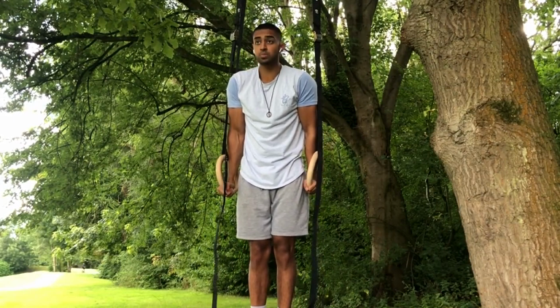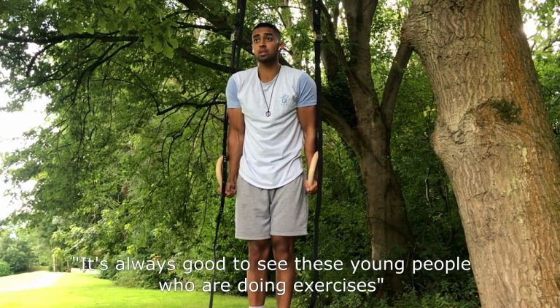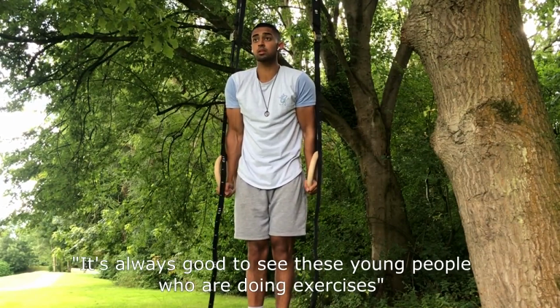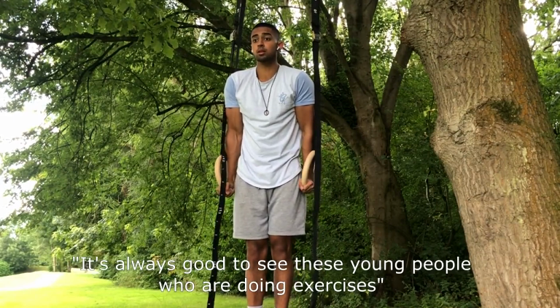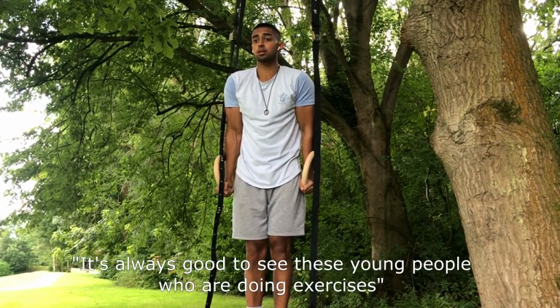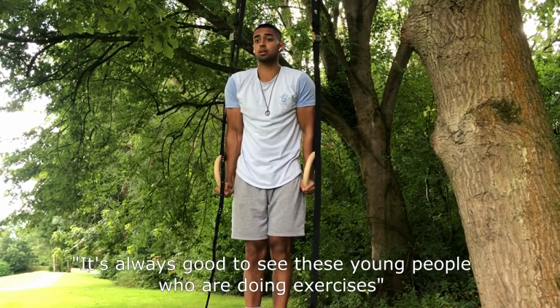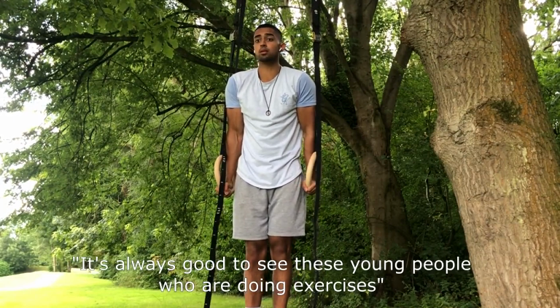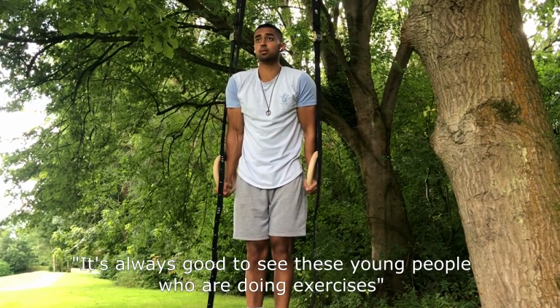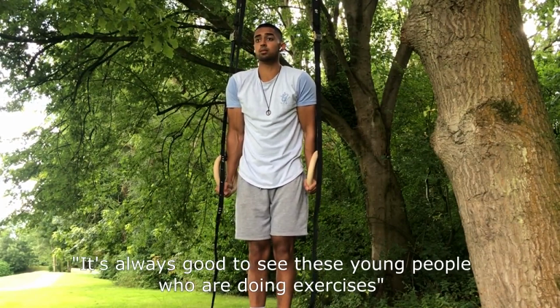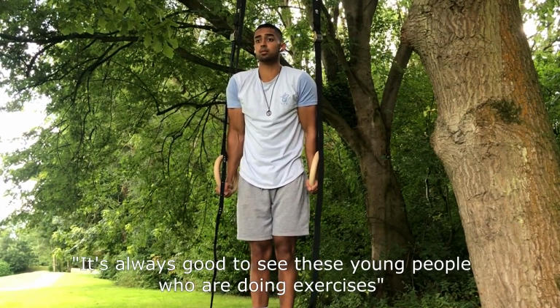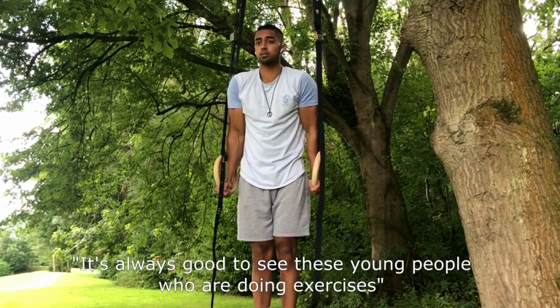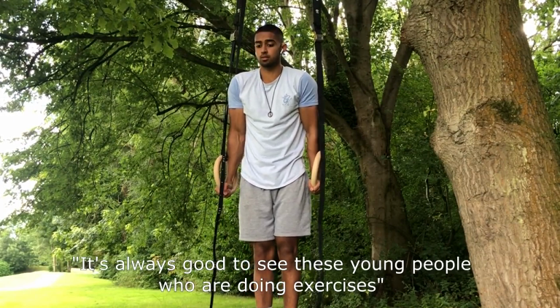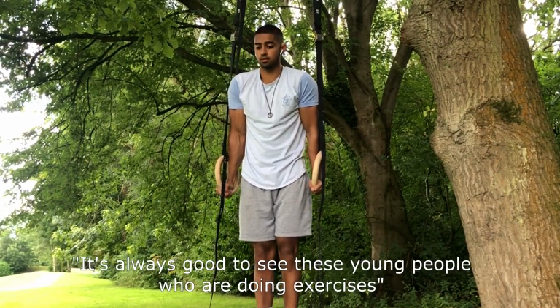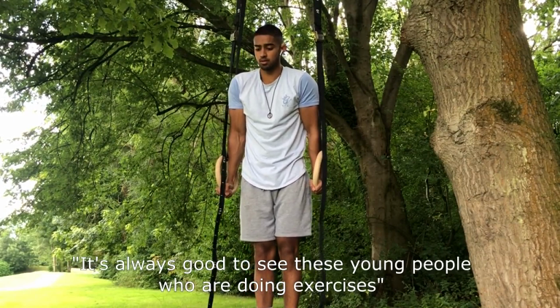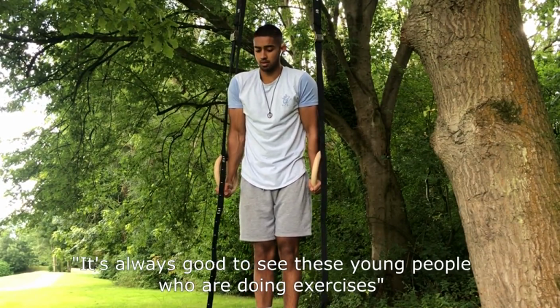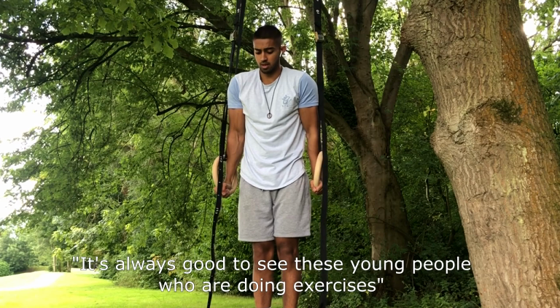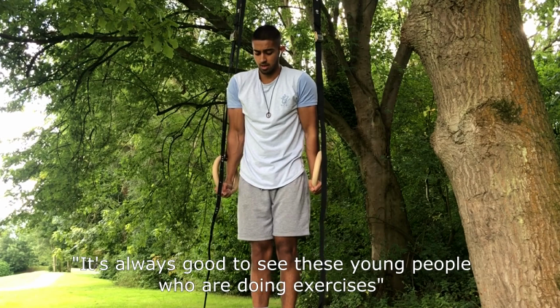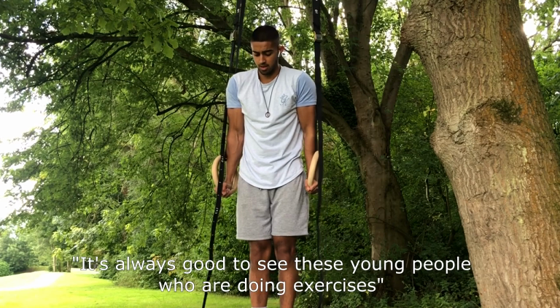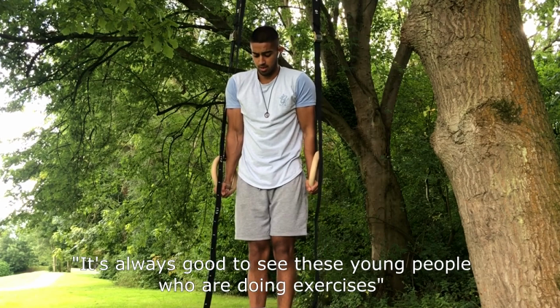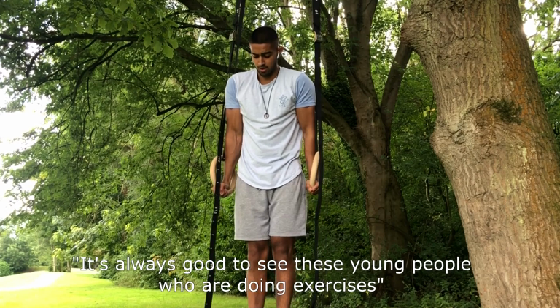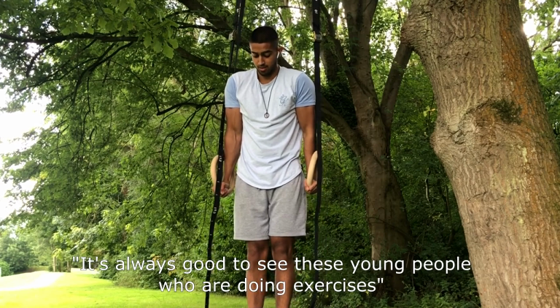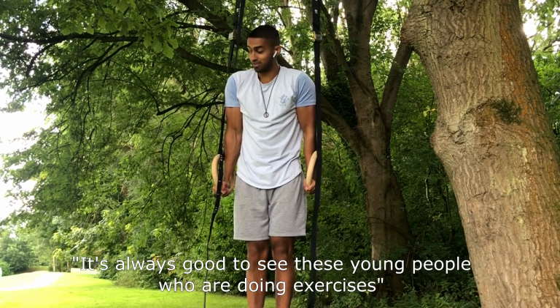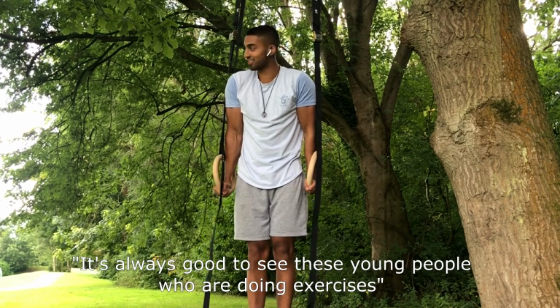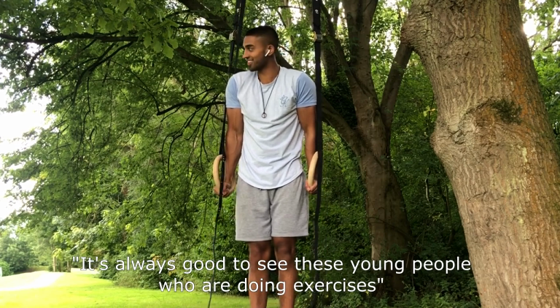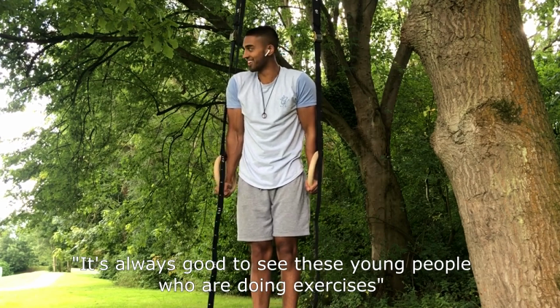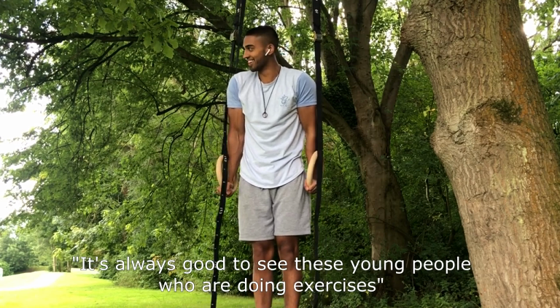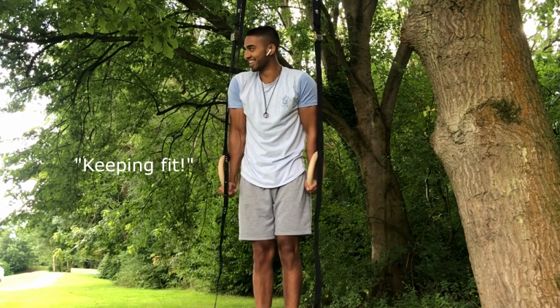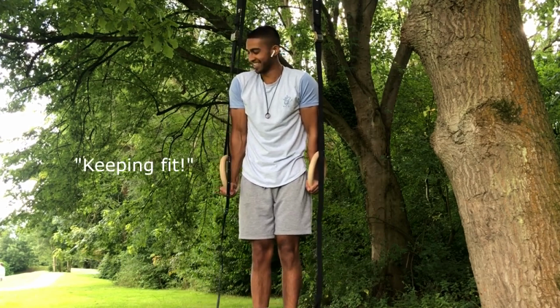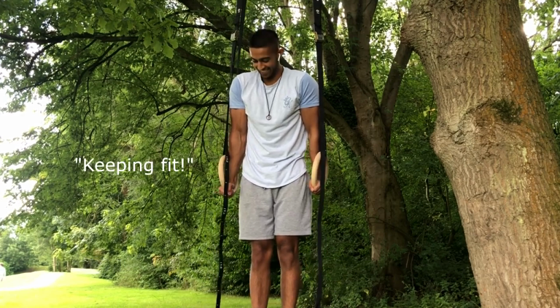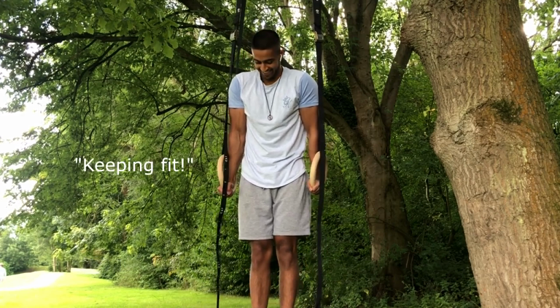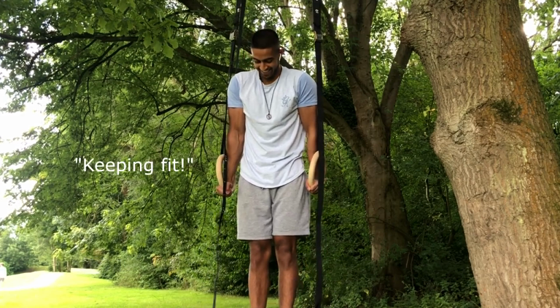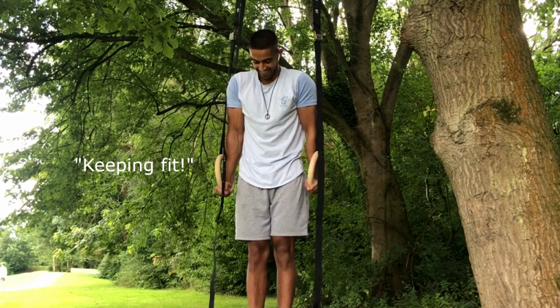It's always good to see these young people who are doing exercises. Keeping fit.